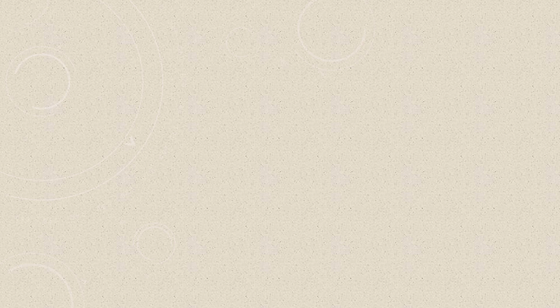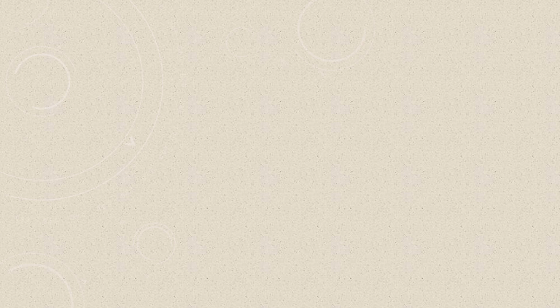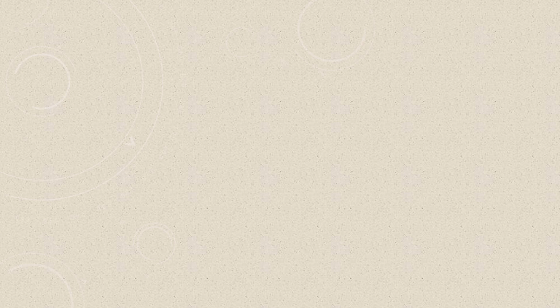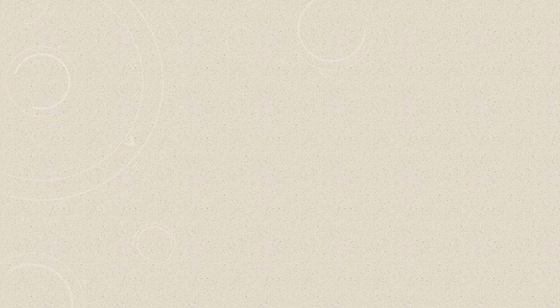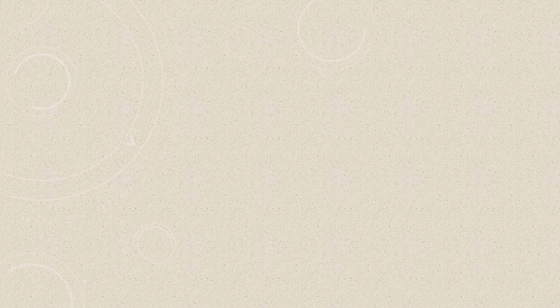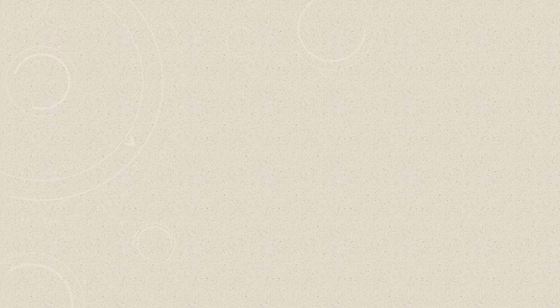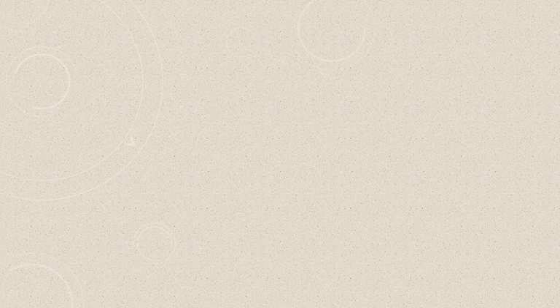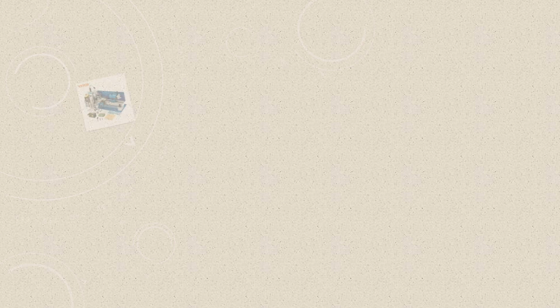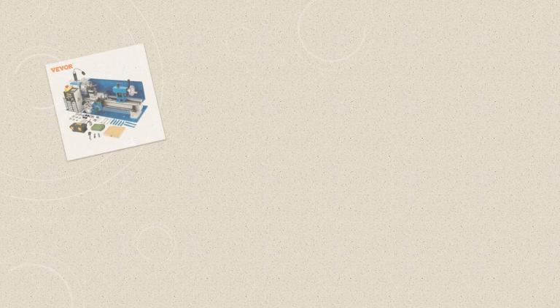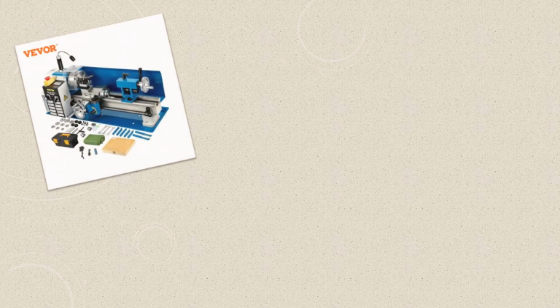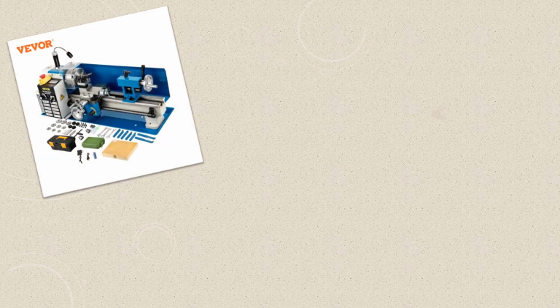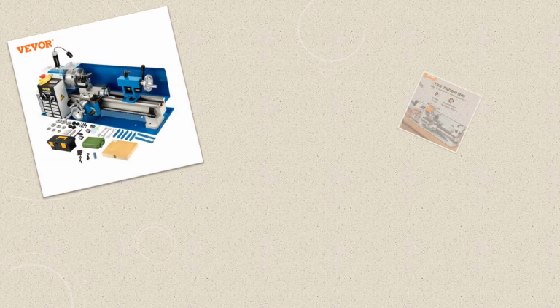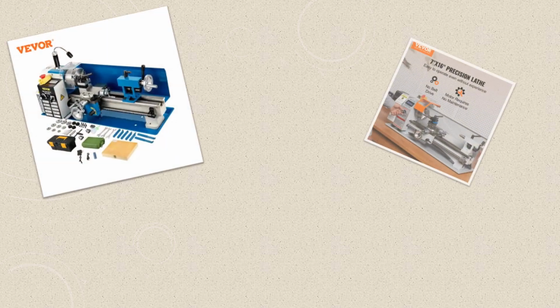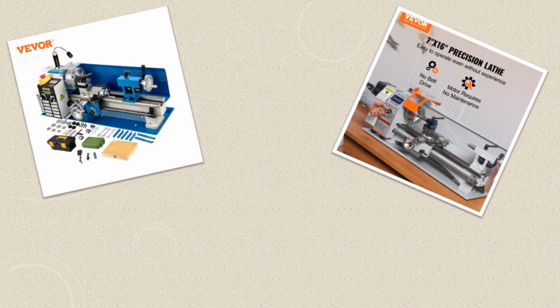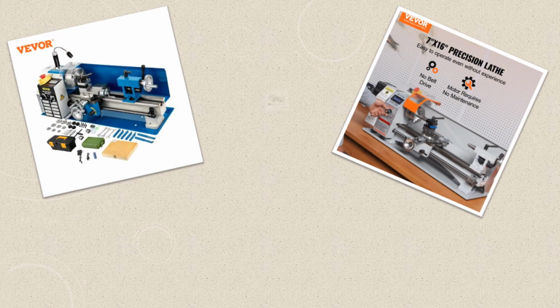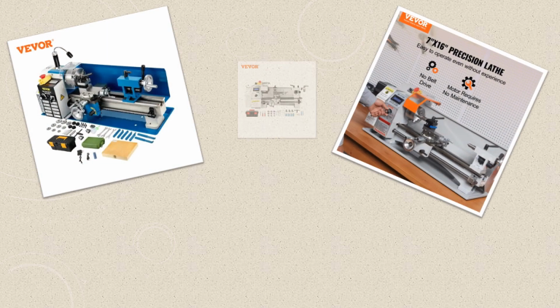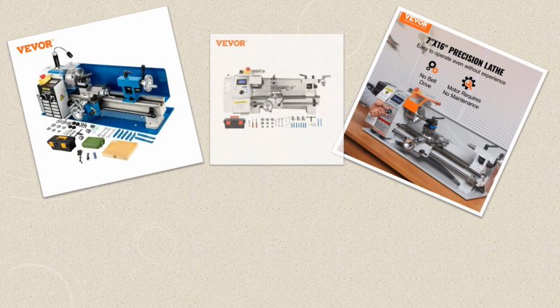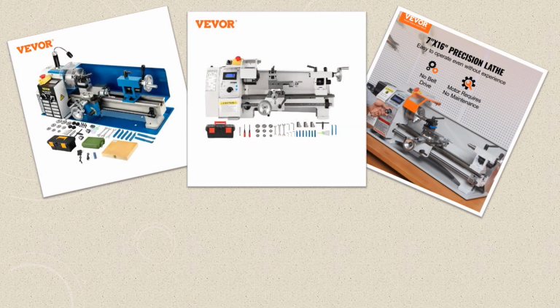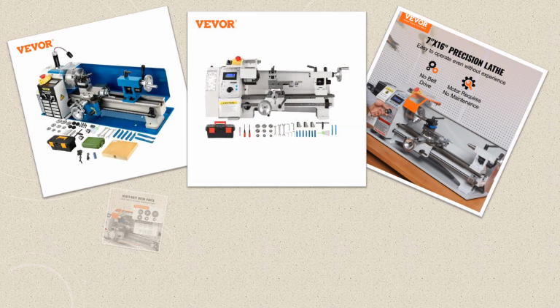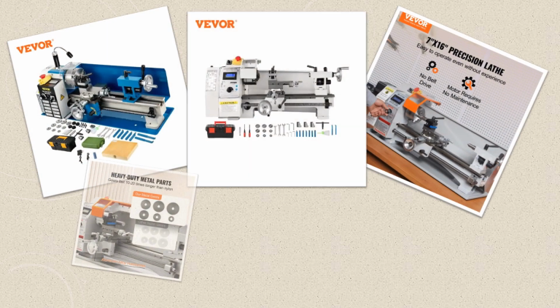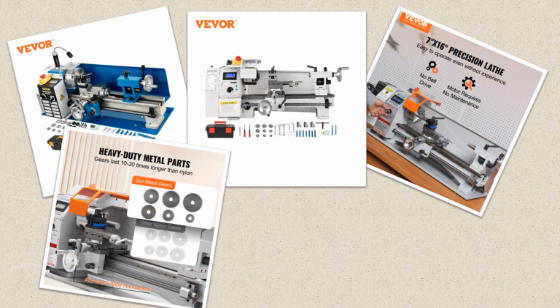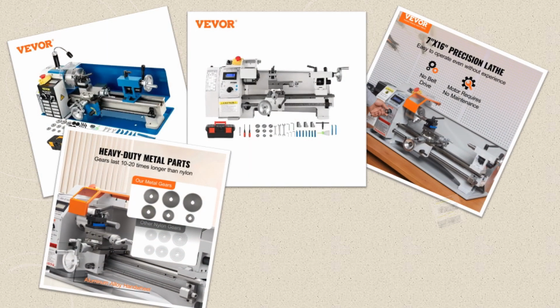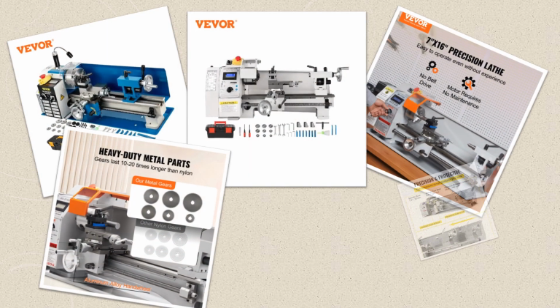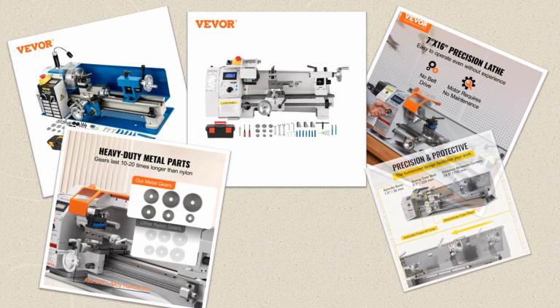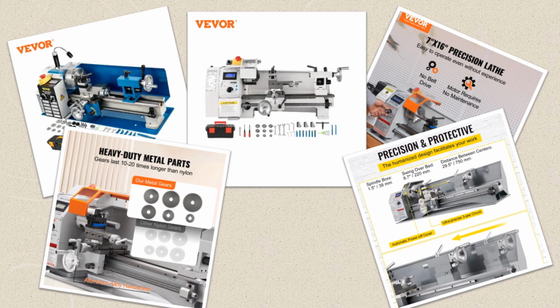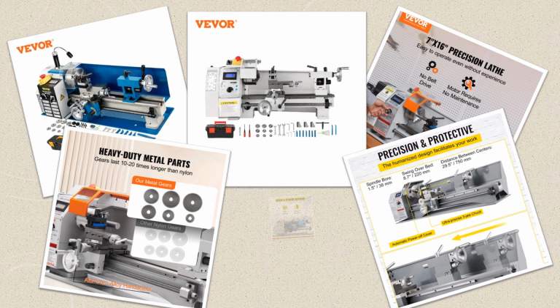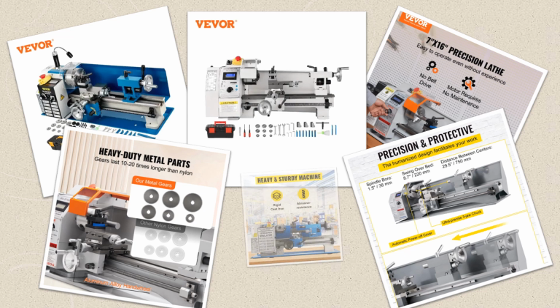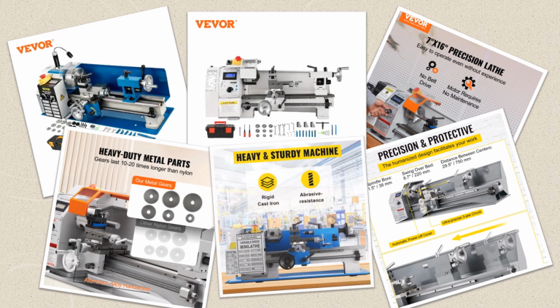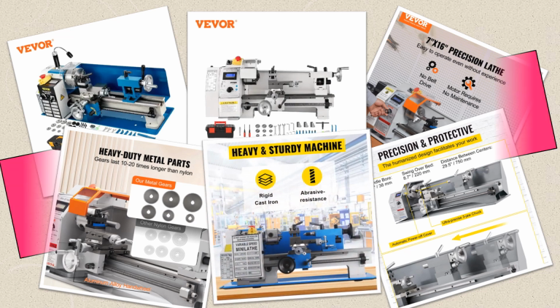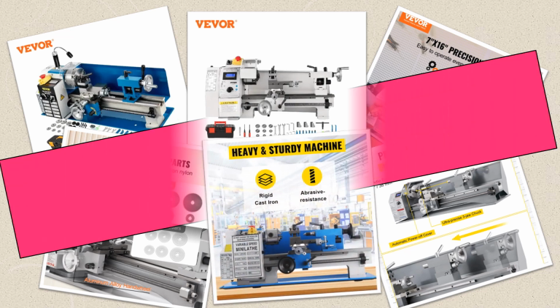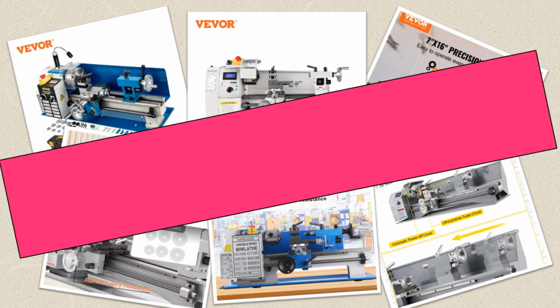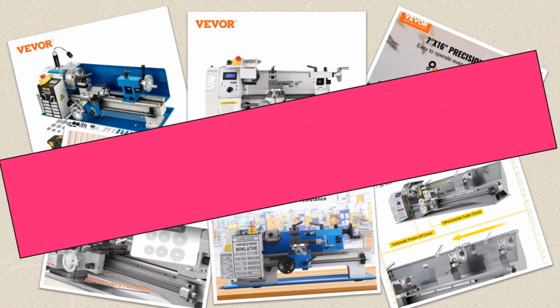Are you looking for the best metal lathe machine? In this video I will share the top 5 best metal lathe machines on the market.